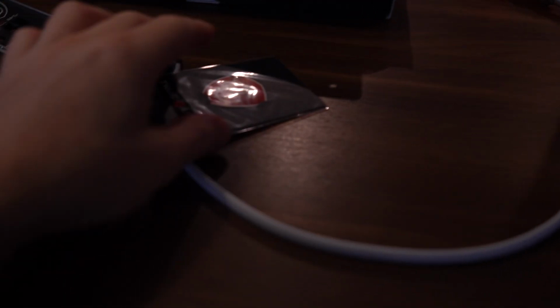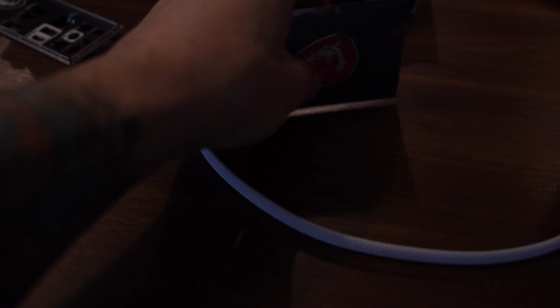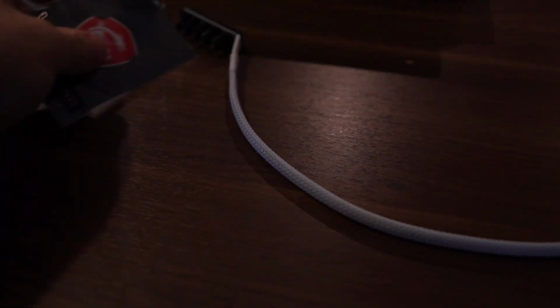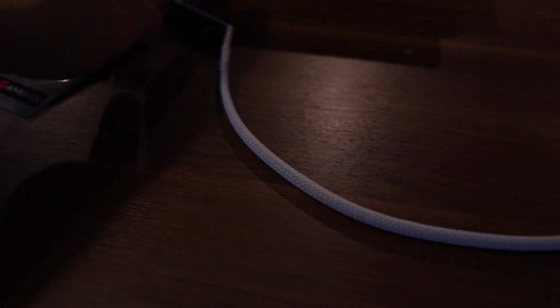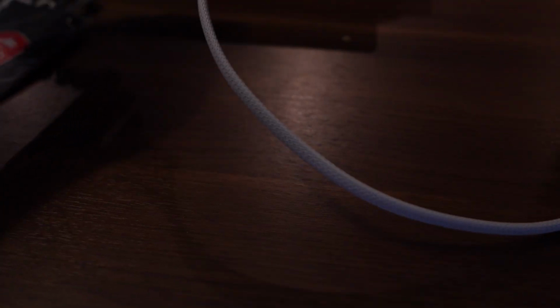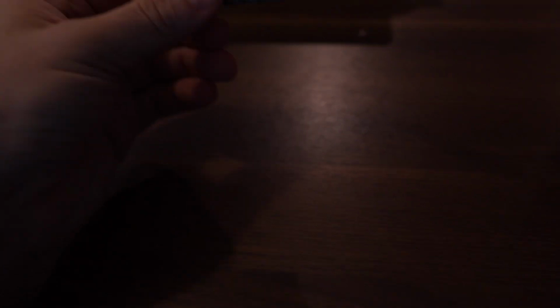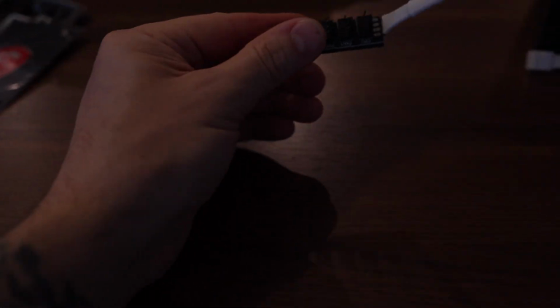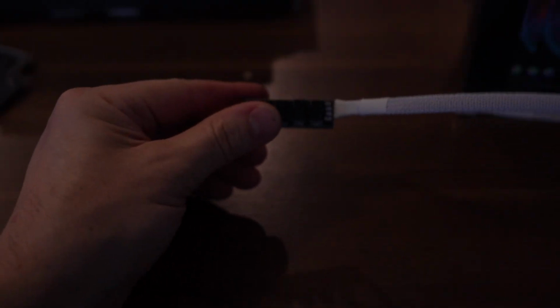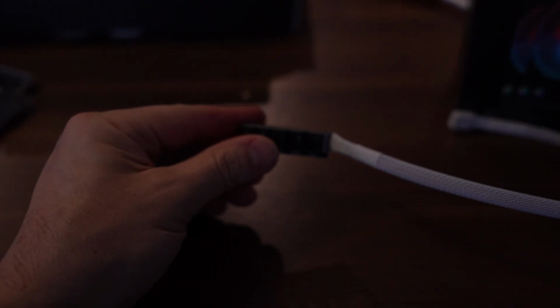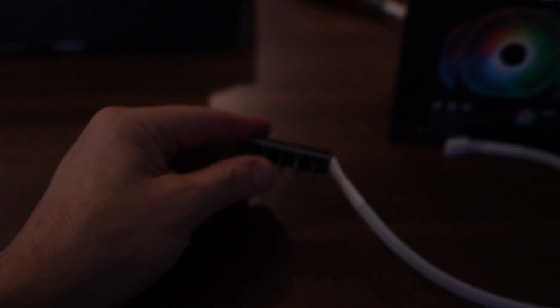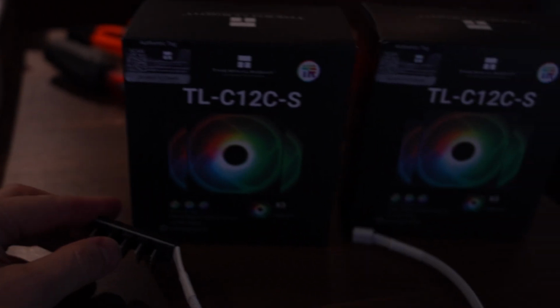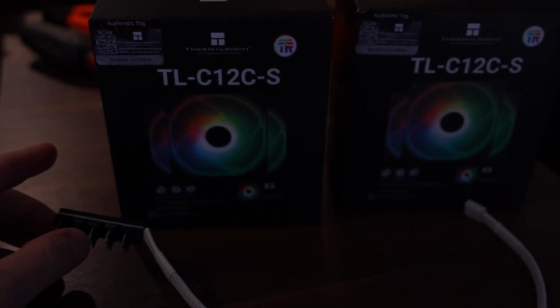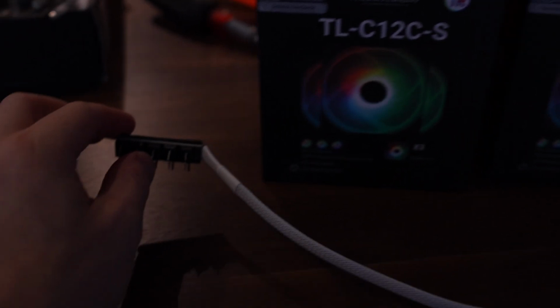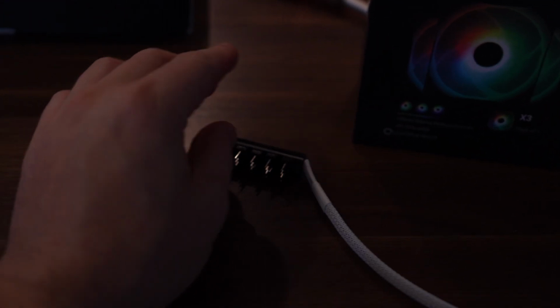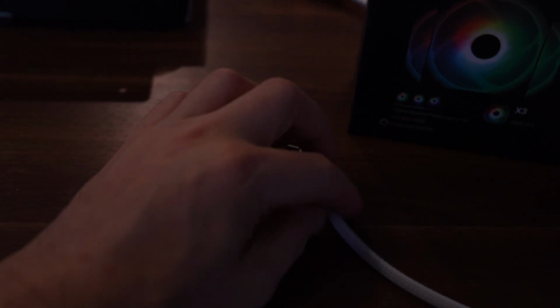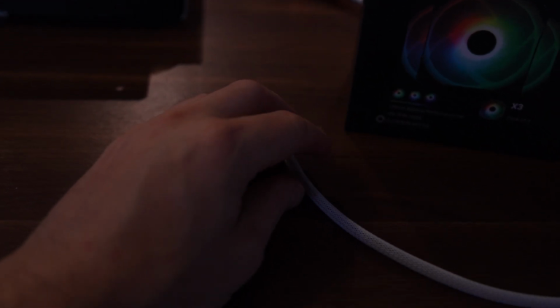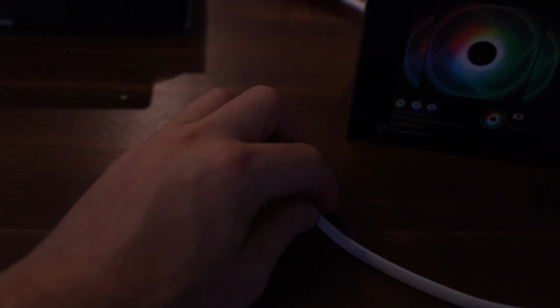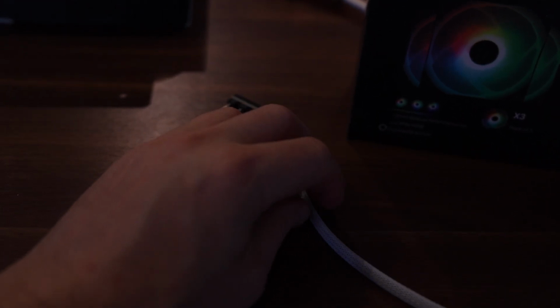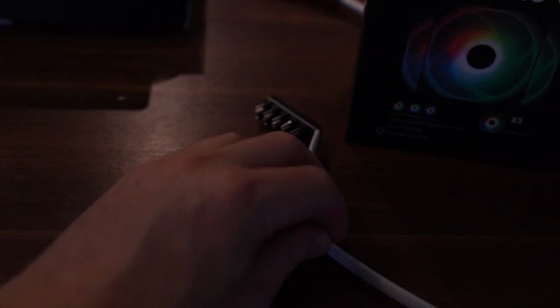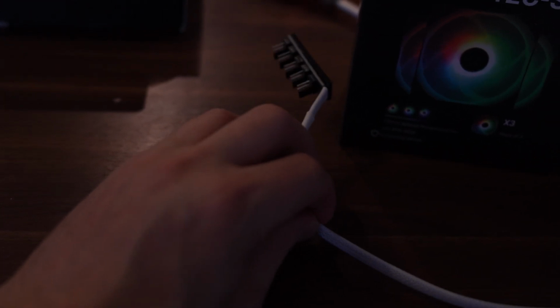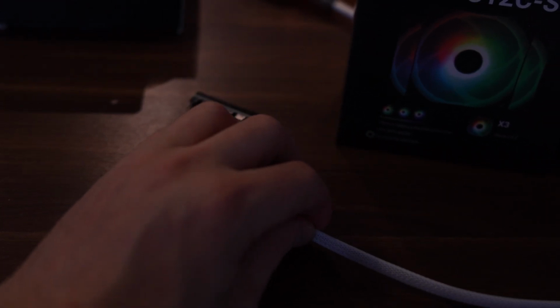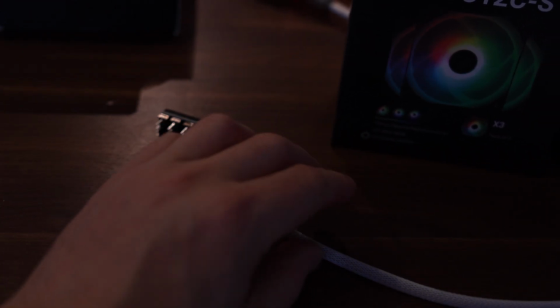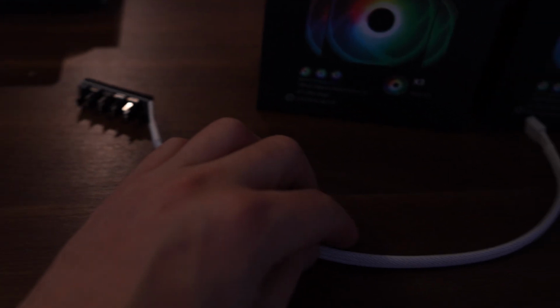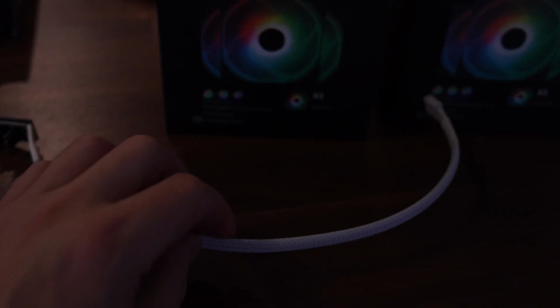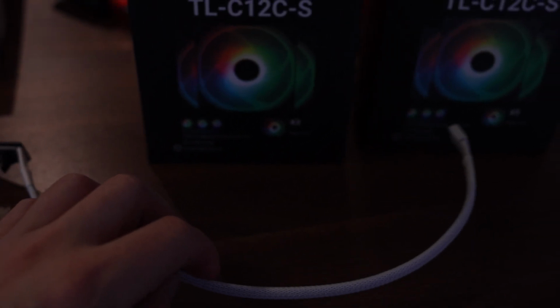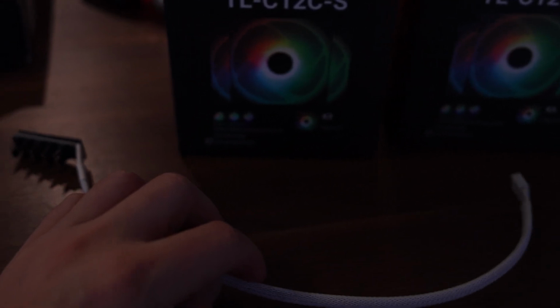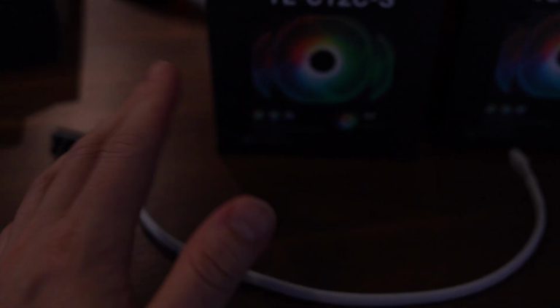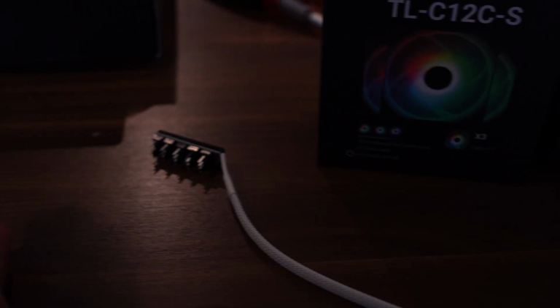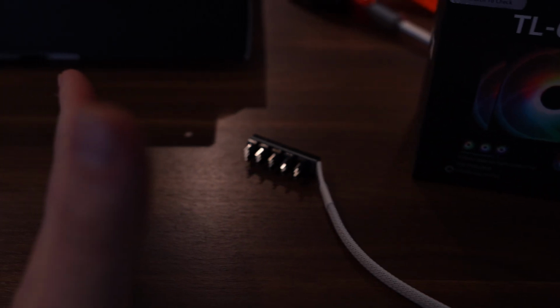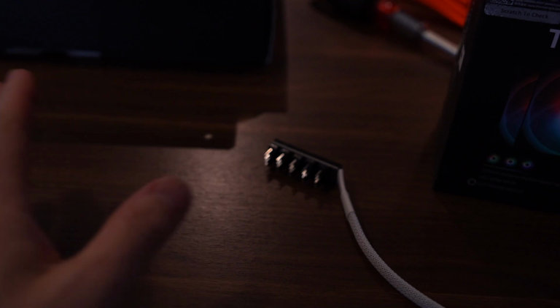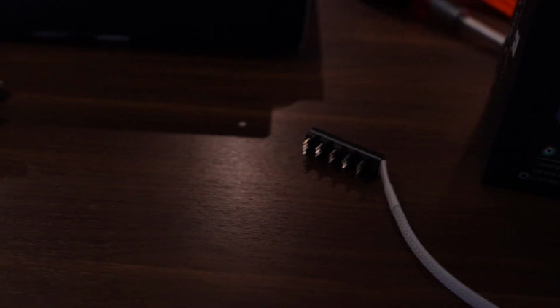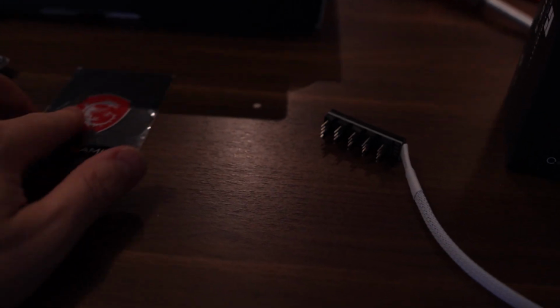I got one of these because of all the fans — it's just a little tiny hub. It came with some case; I don't remember when or where.